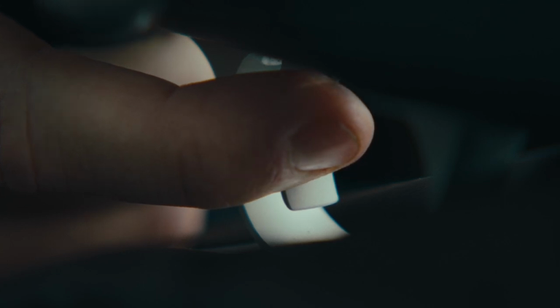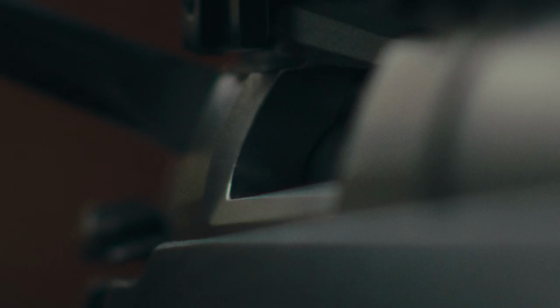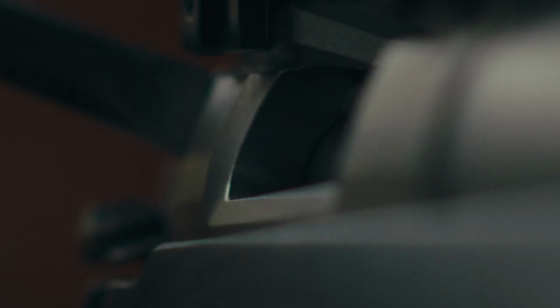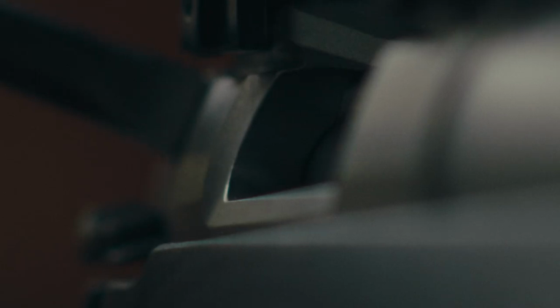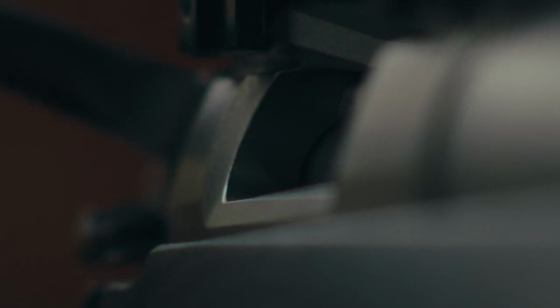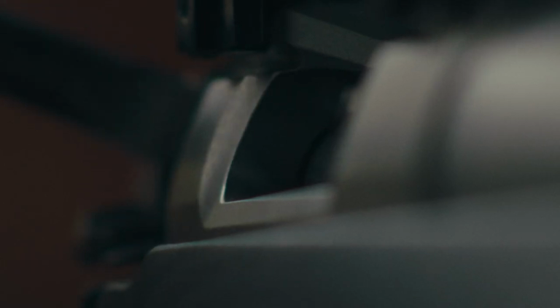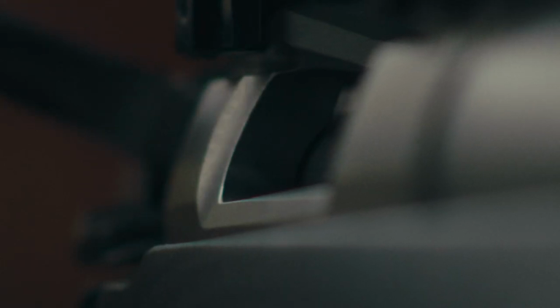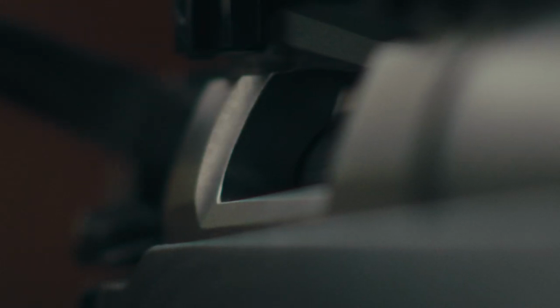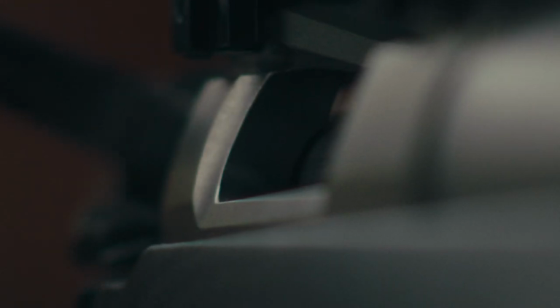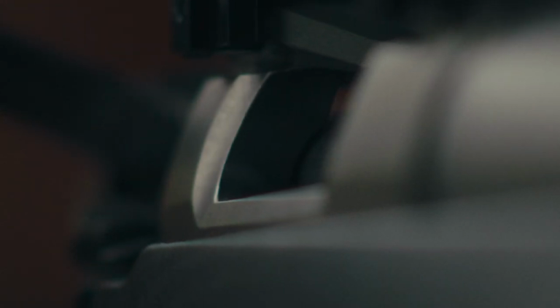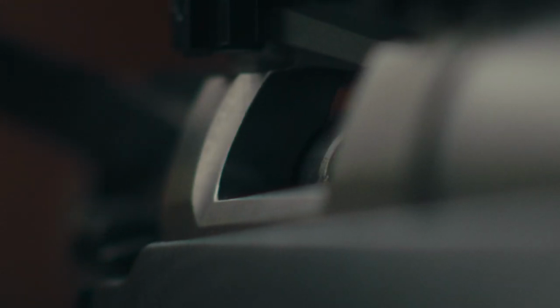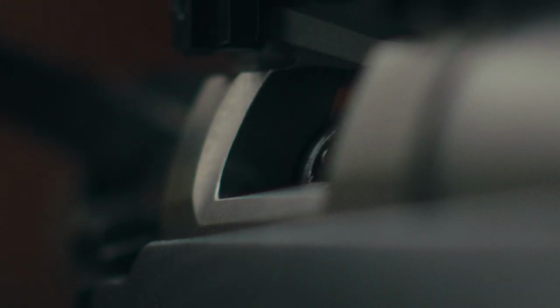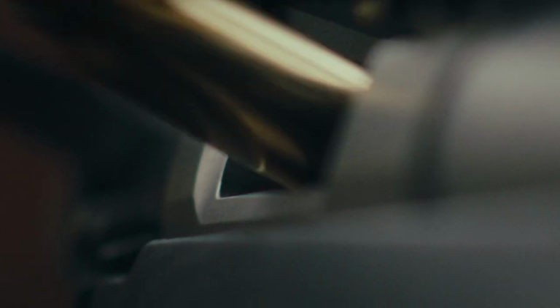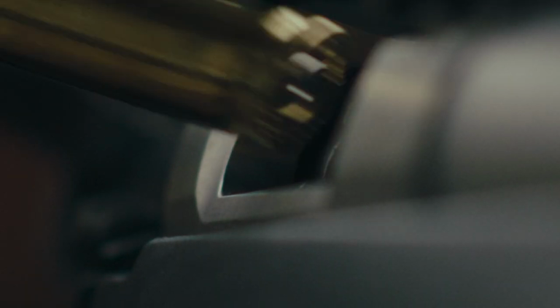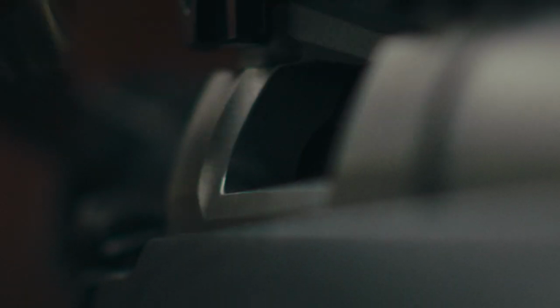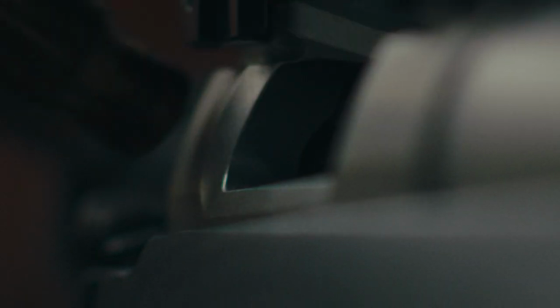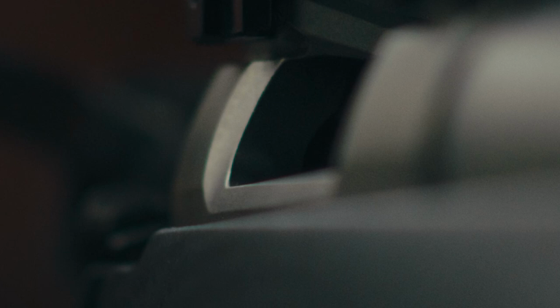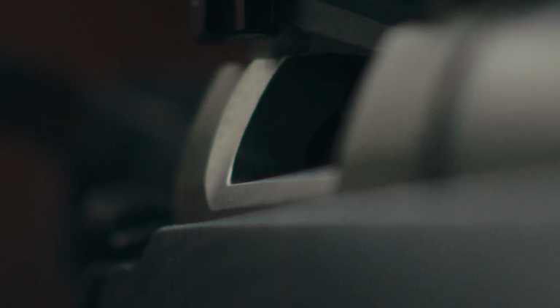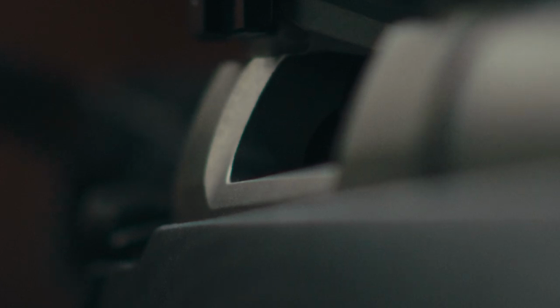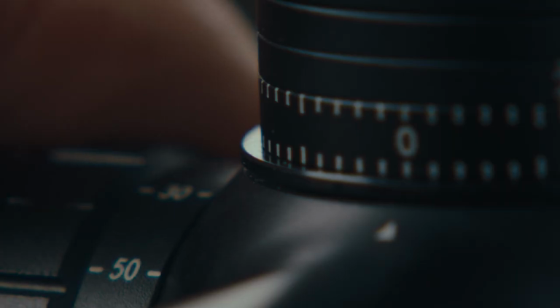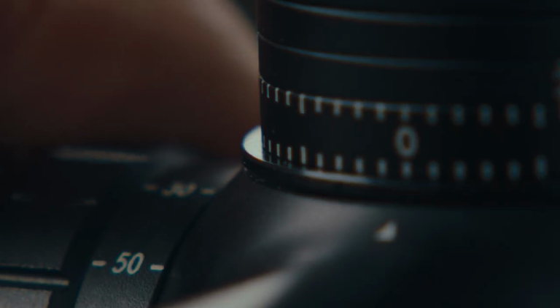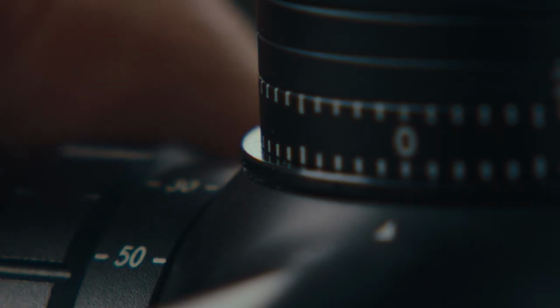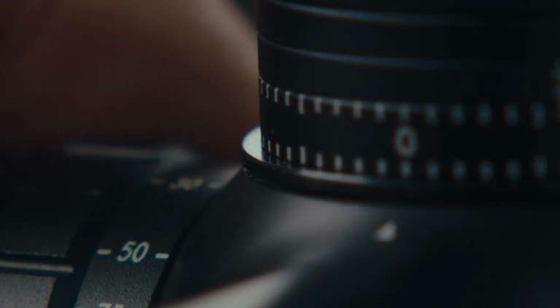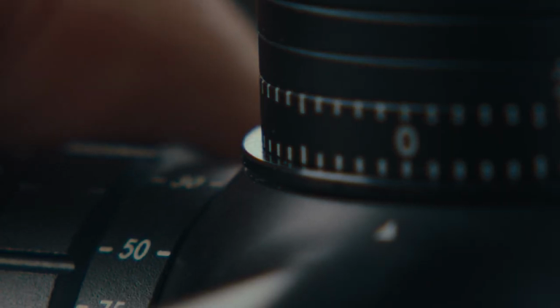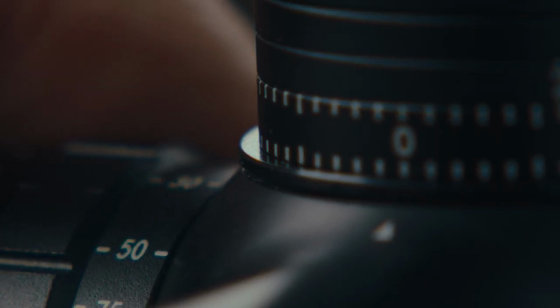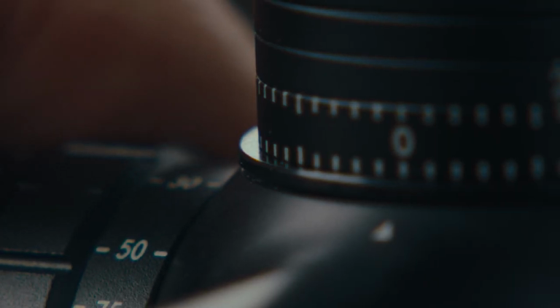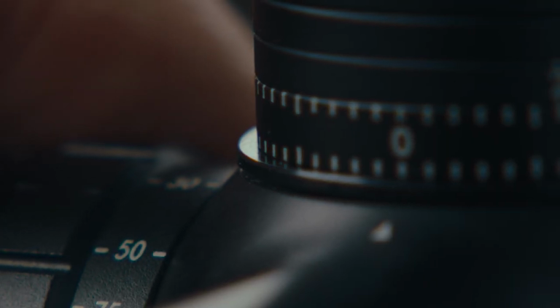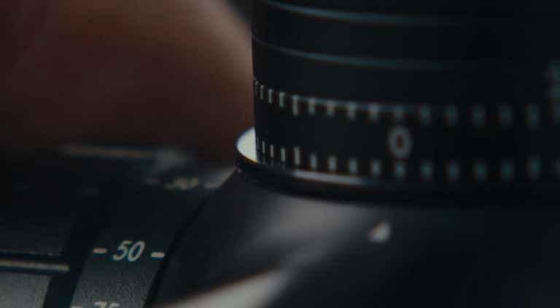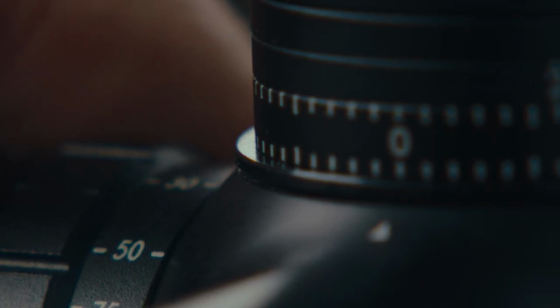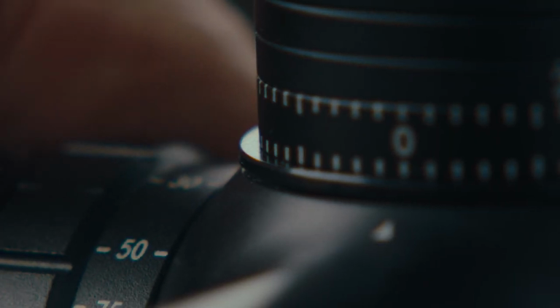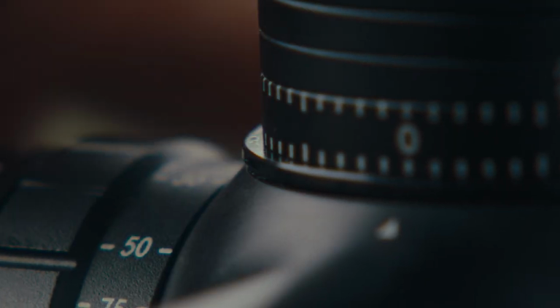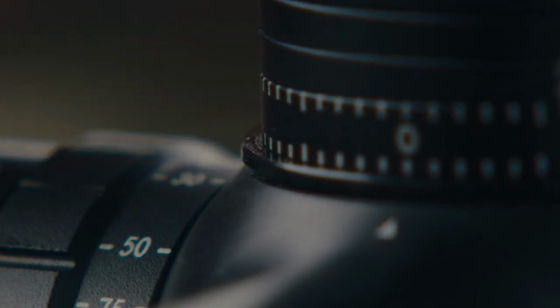I really like that it's got twin plunger ejectors, so it now throws the case out sideways rather than into the scope.